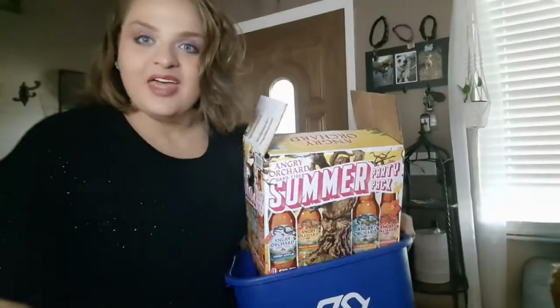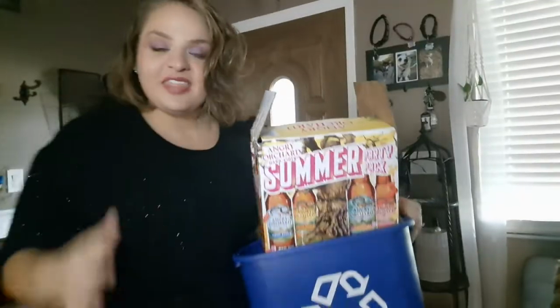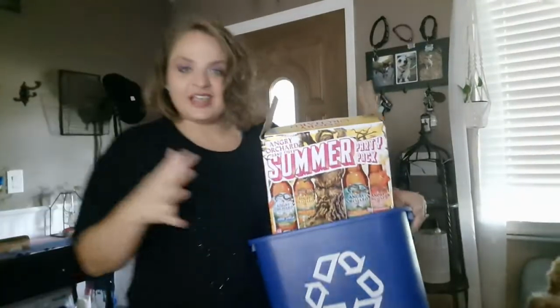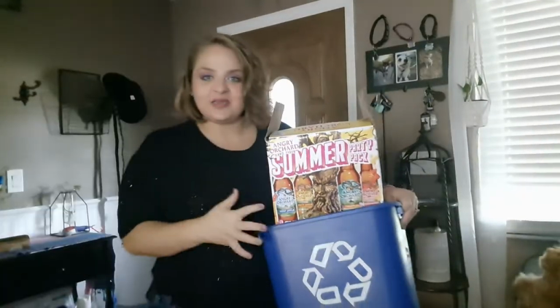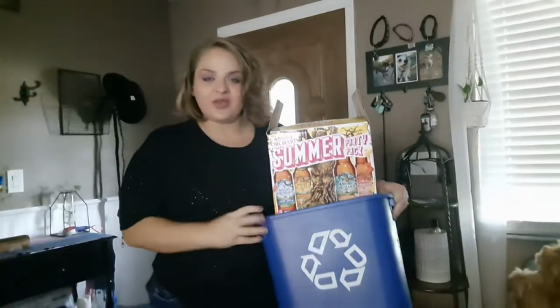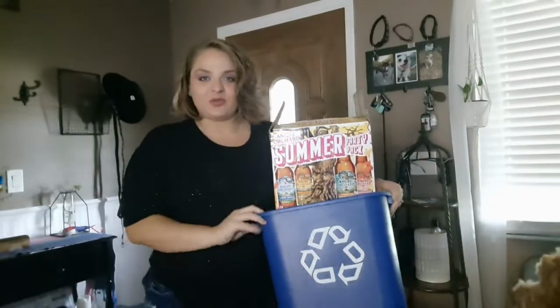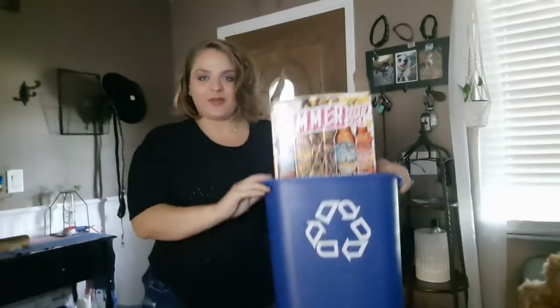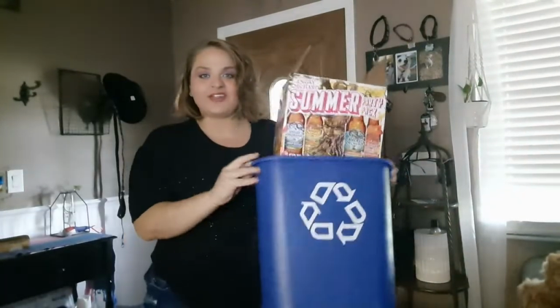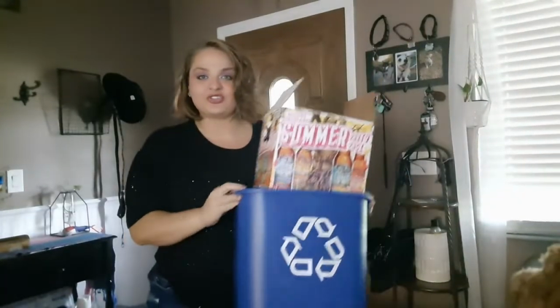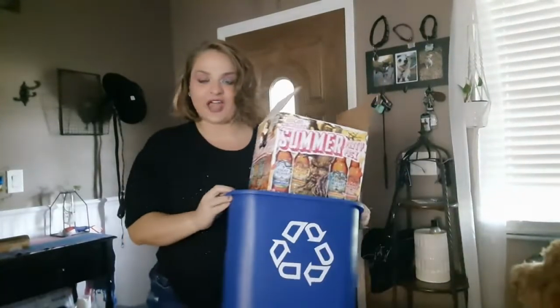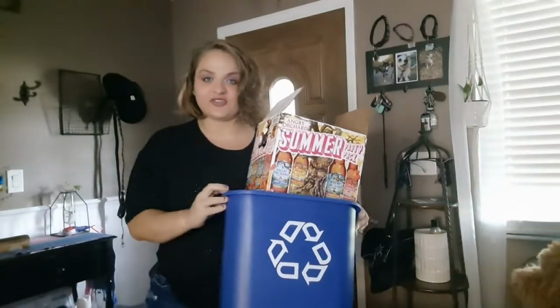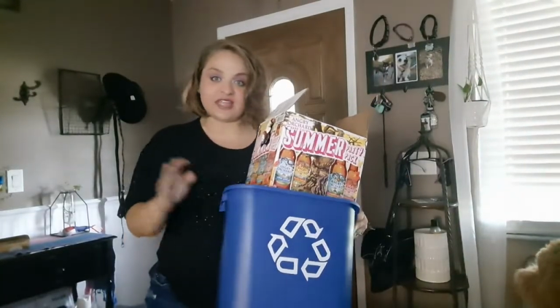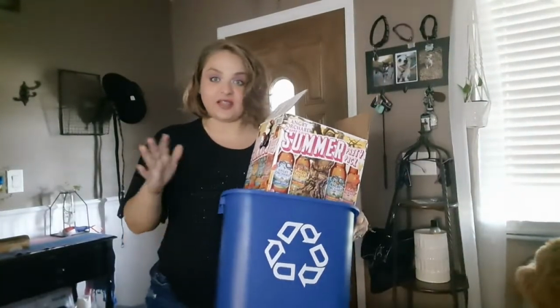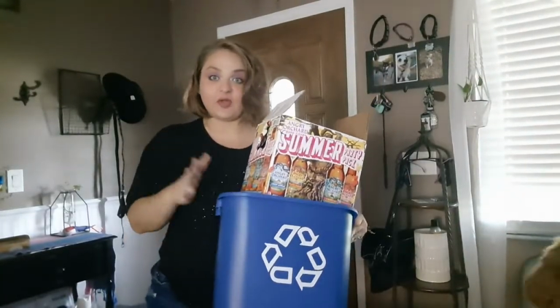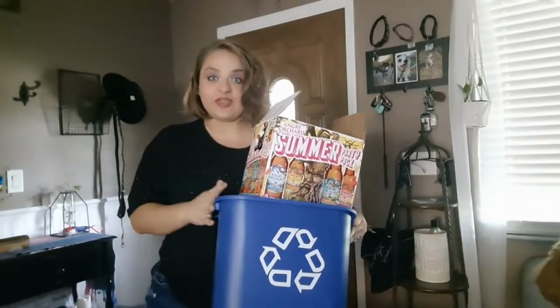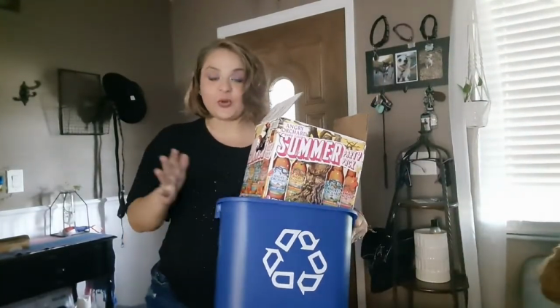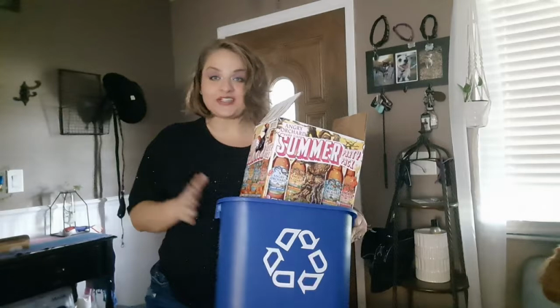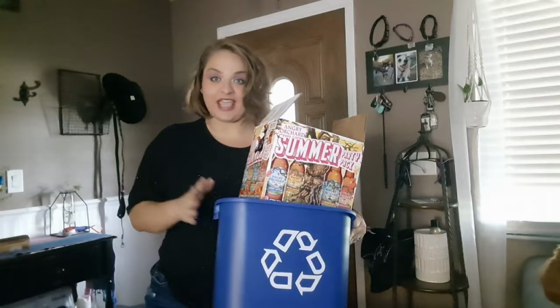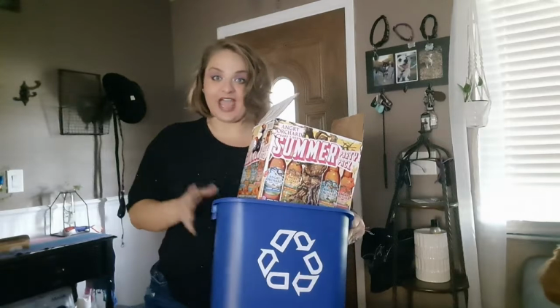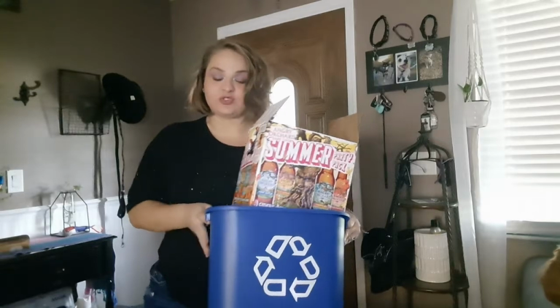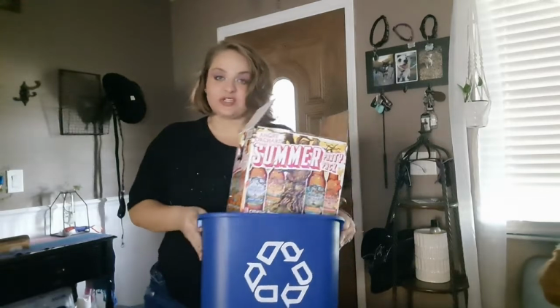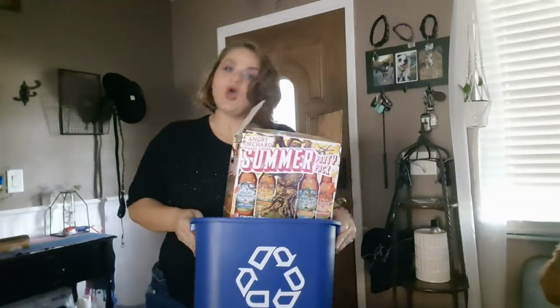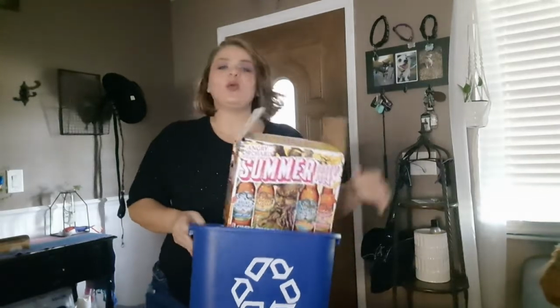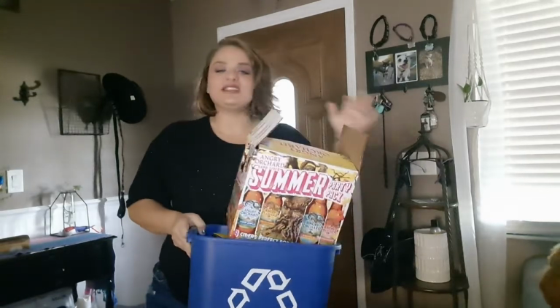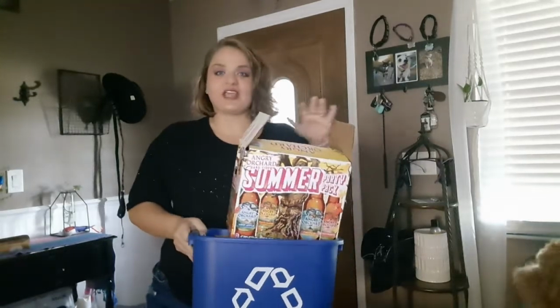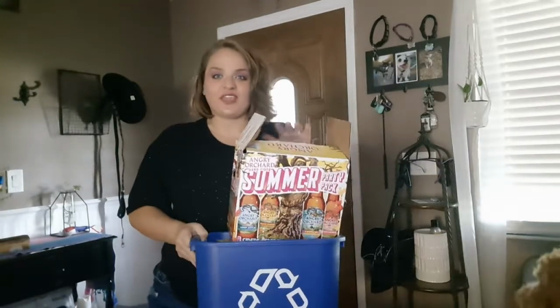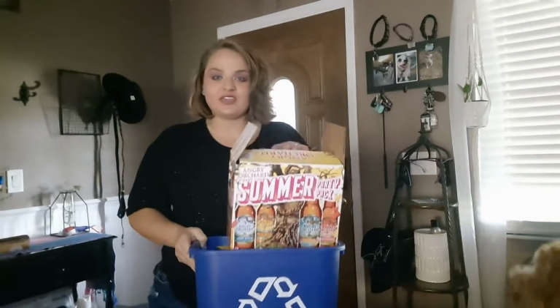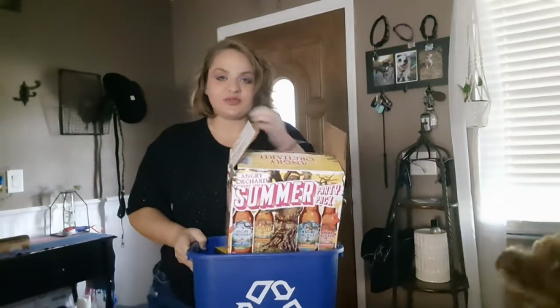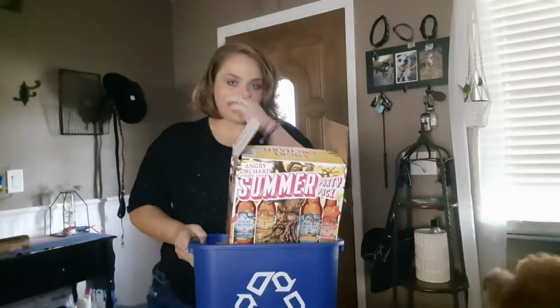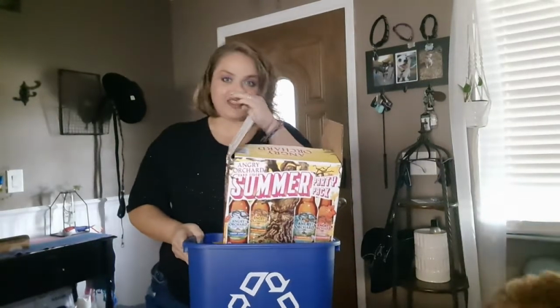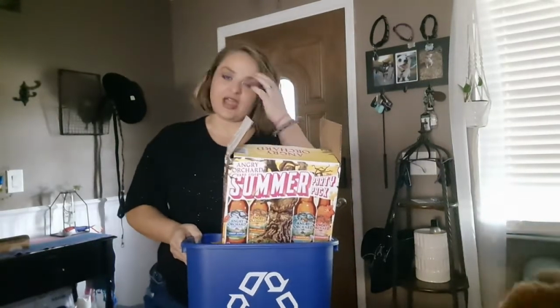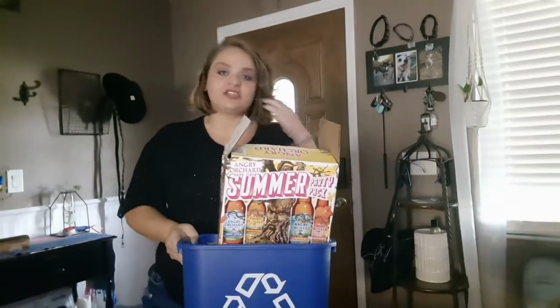The next thing to think about is trash and recycling, both indoors and outdoors. We want to take out the indoor recycling and trash.